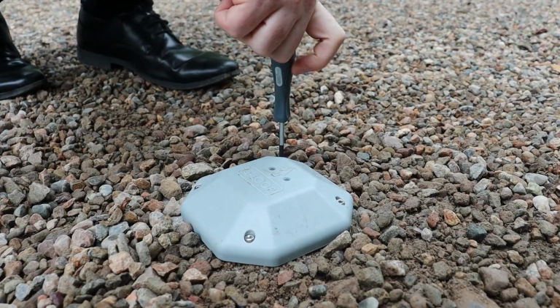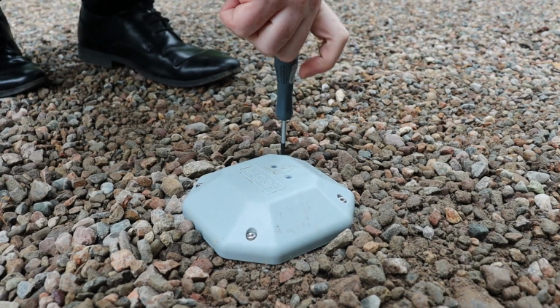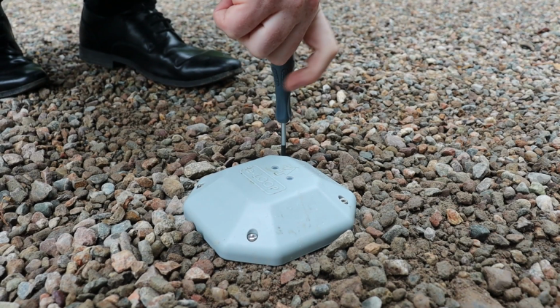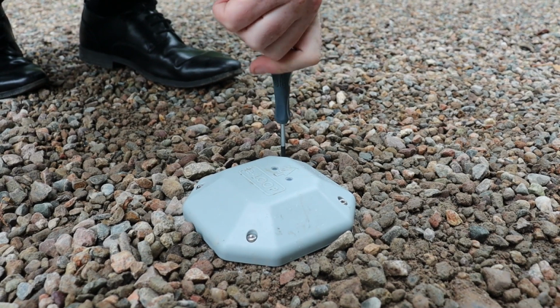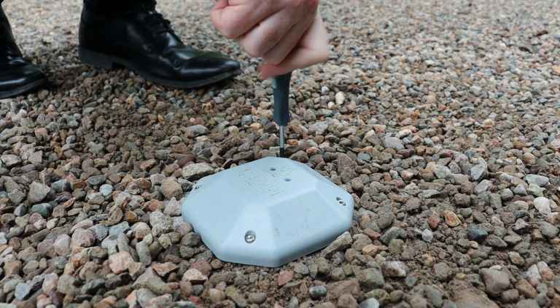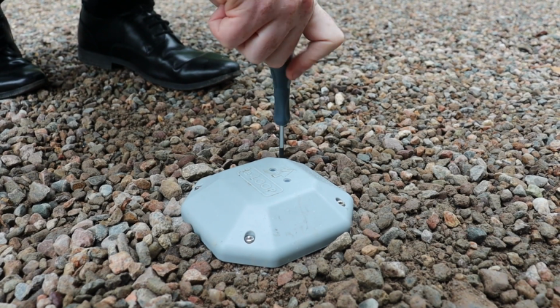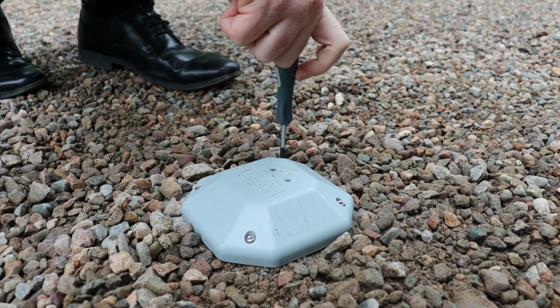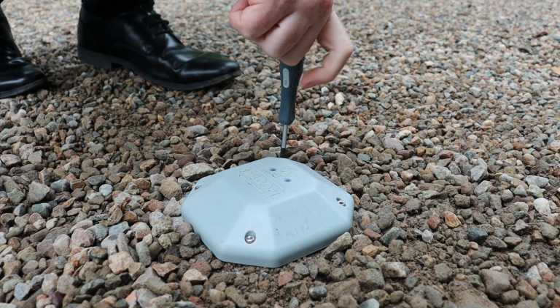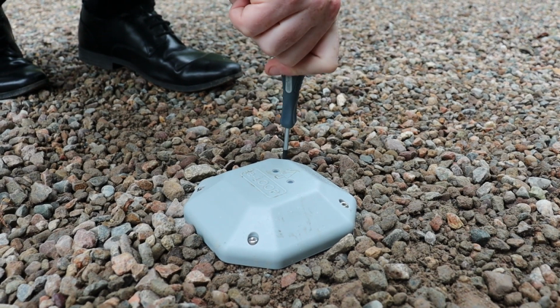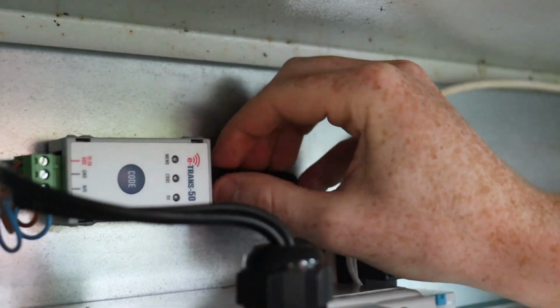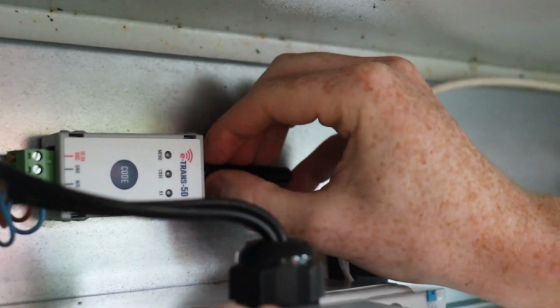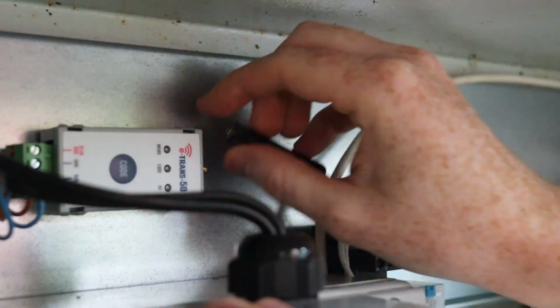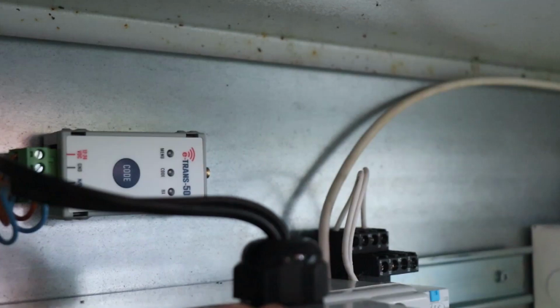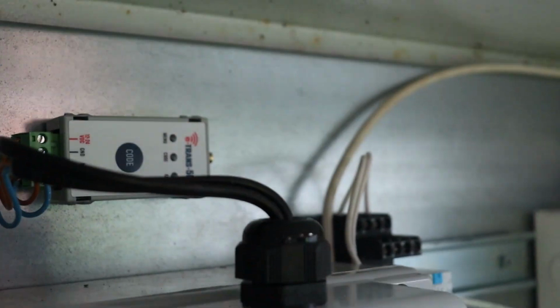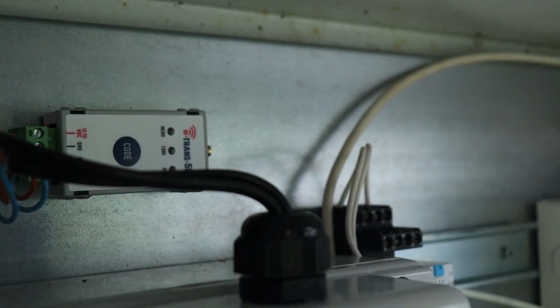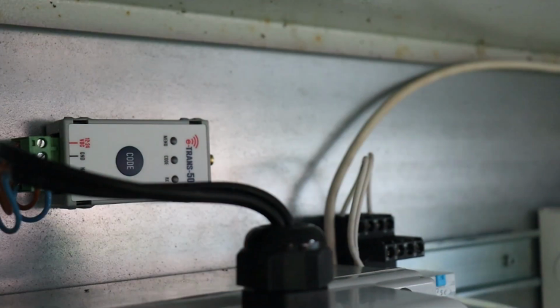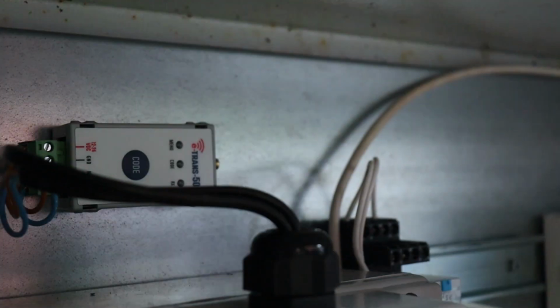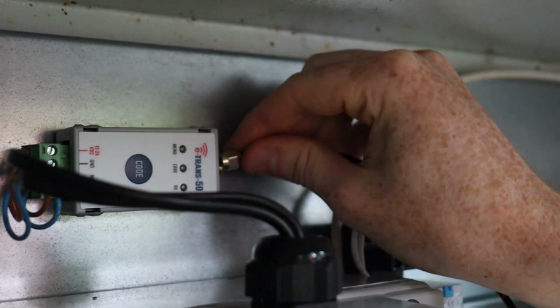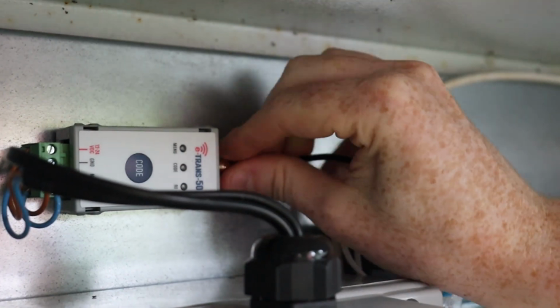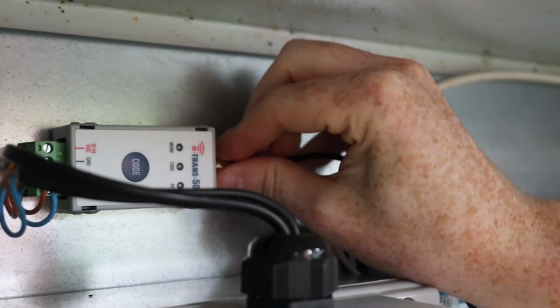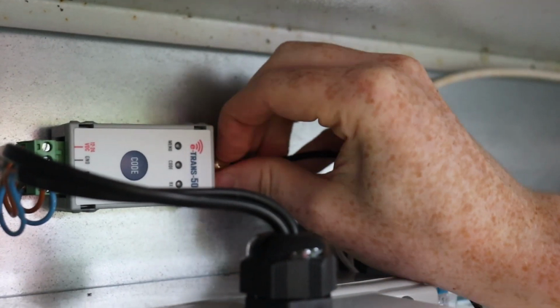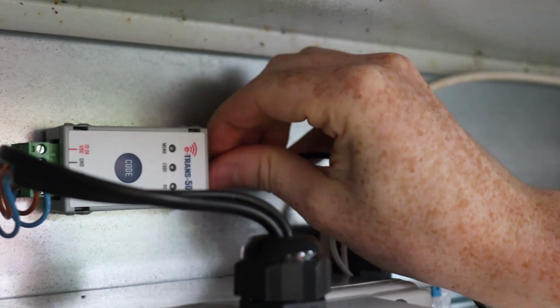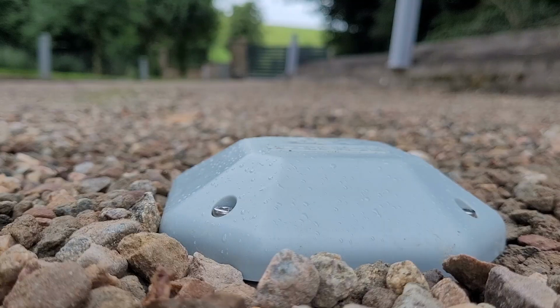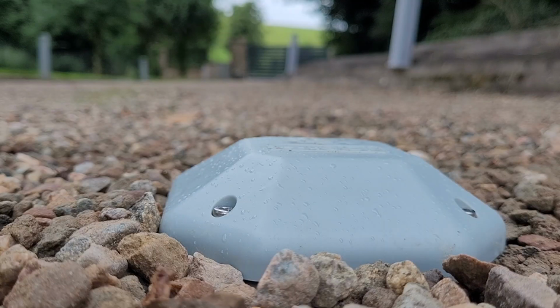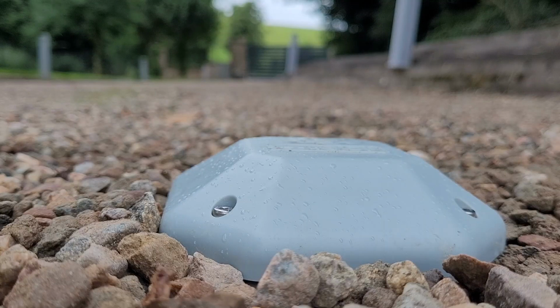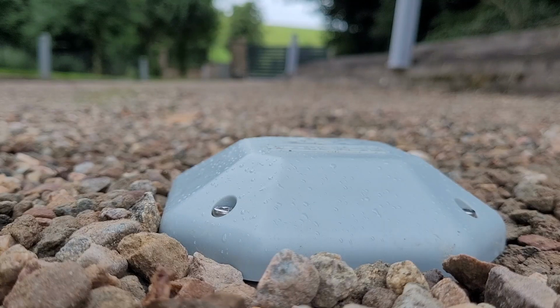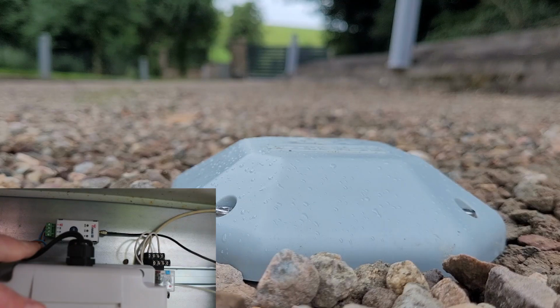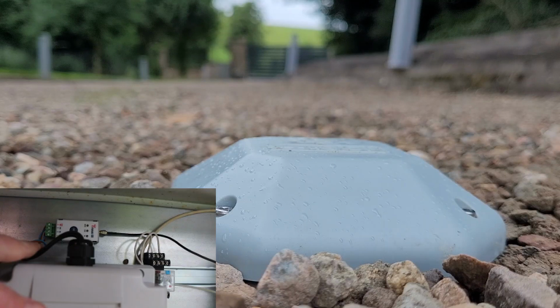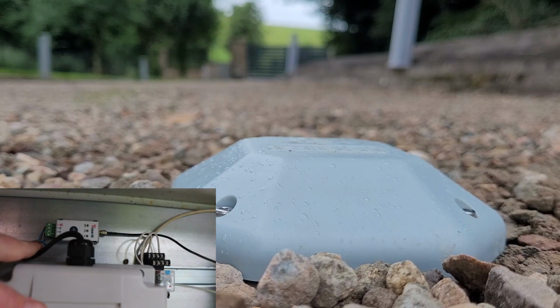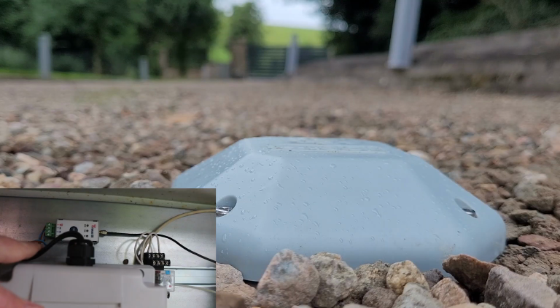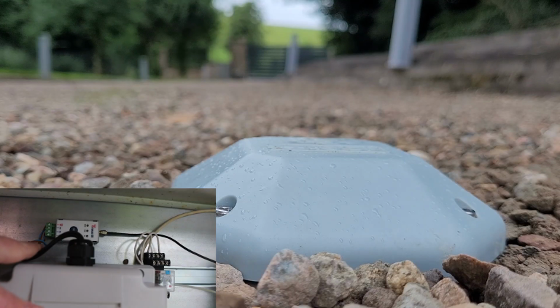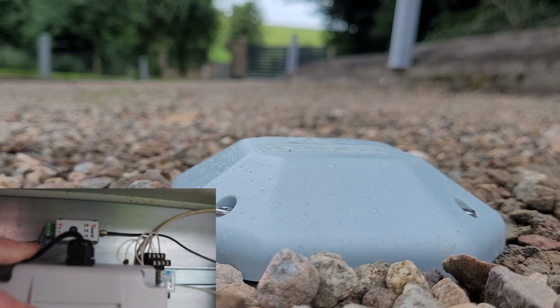We now attach the e-loop firmly to its base plate and attach the long range antenna onto the transceiver. Give it a quick check with a magnetic object and you're good to go.